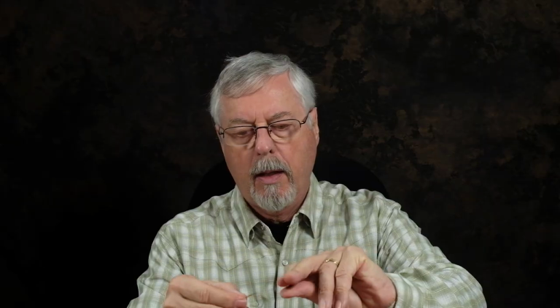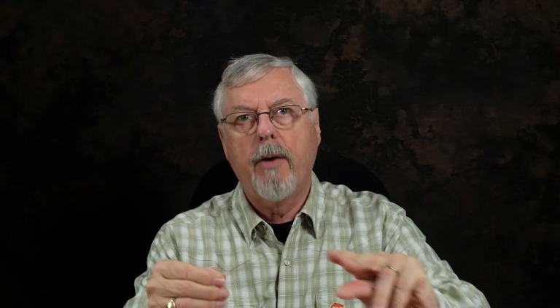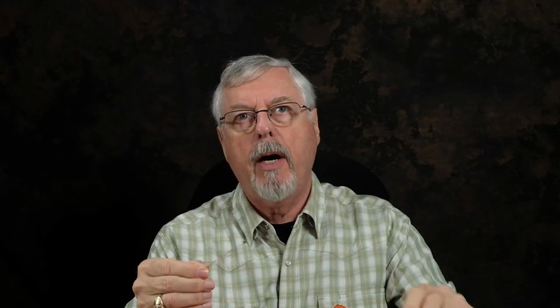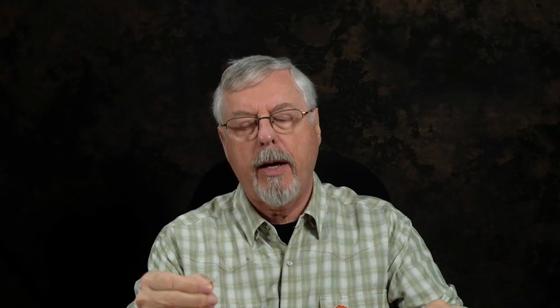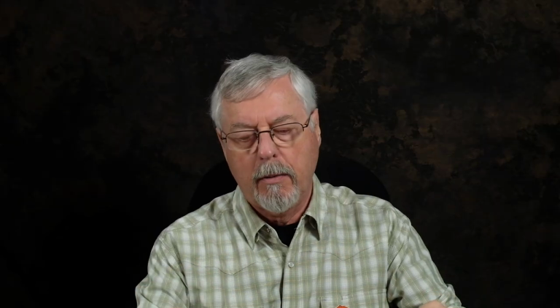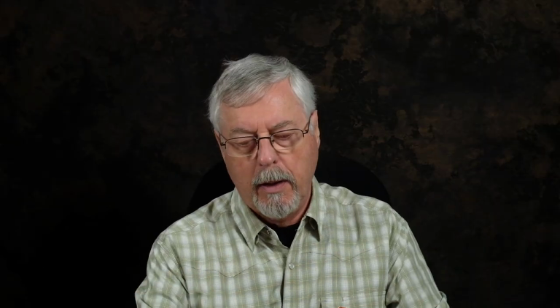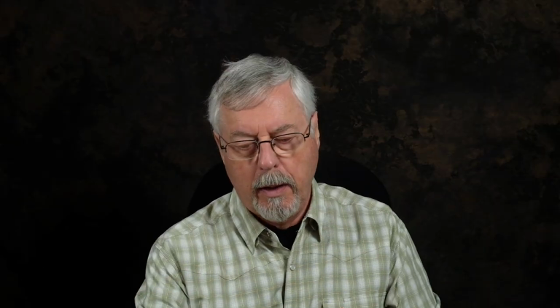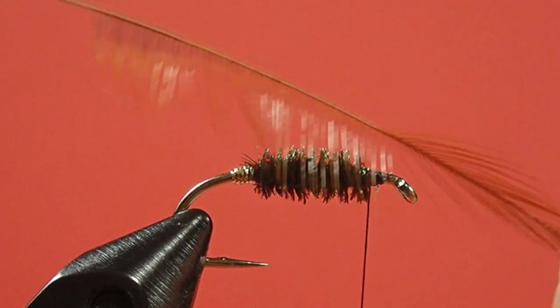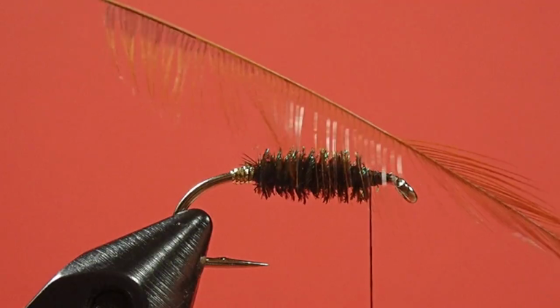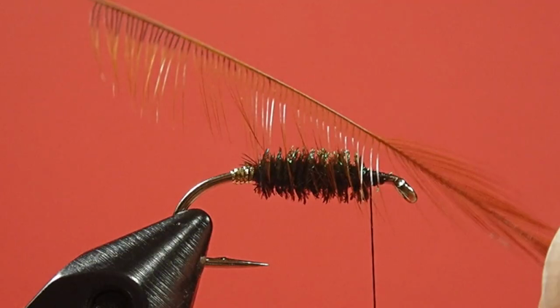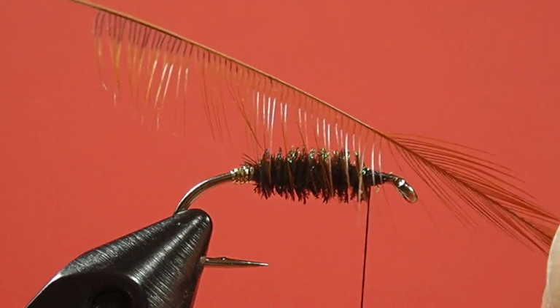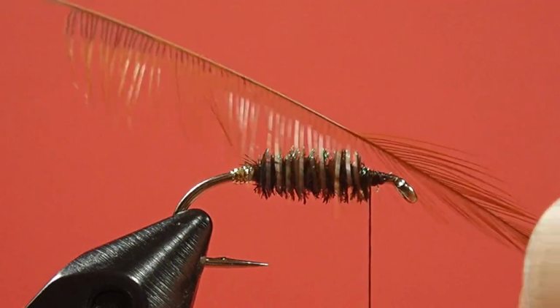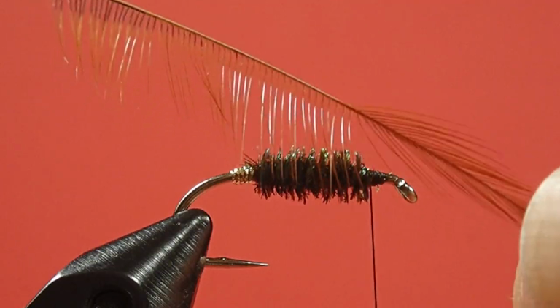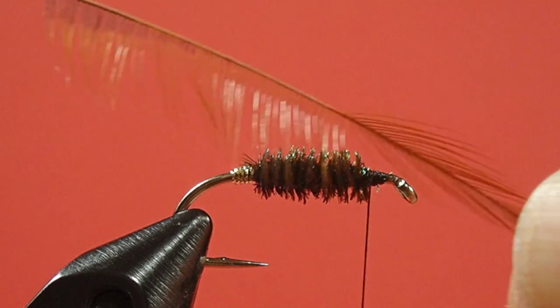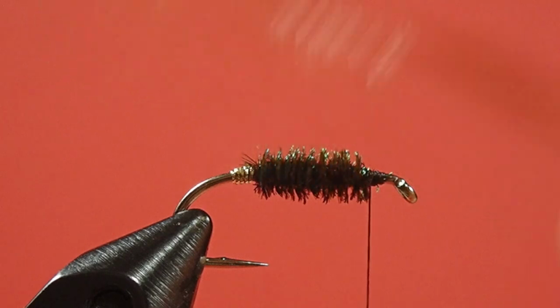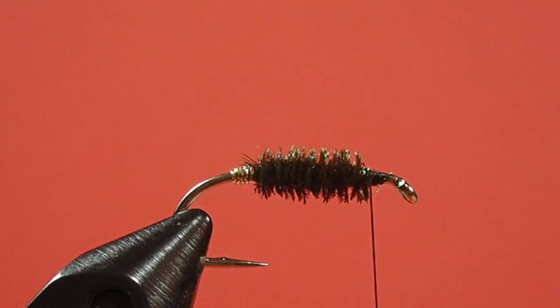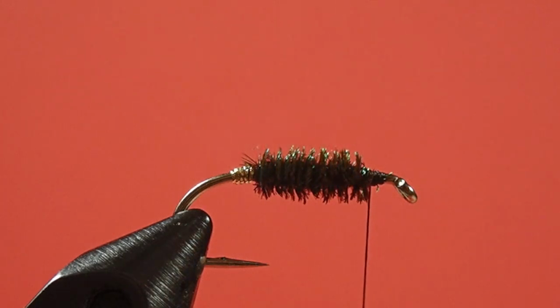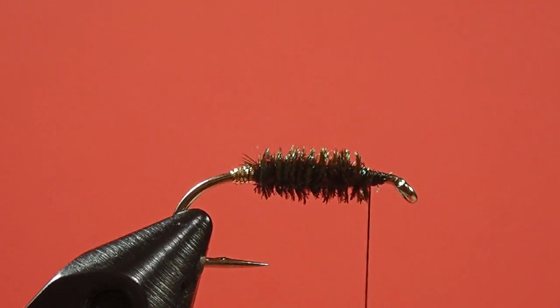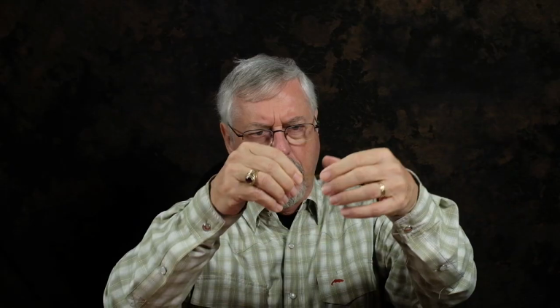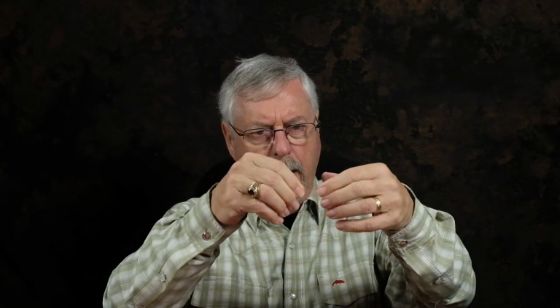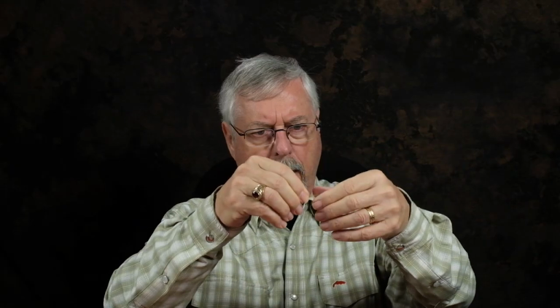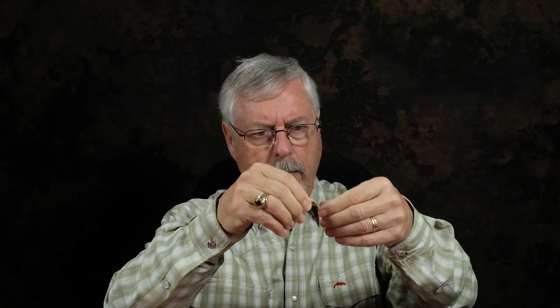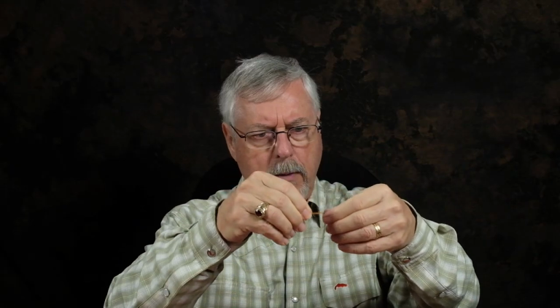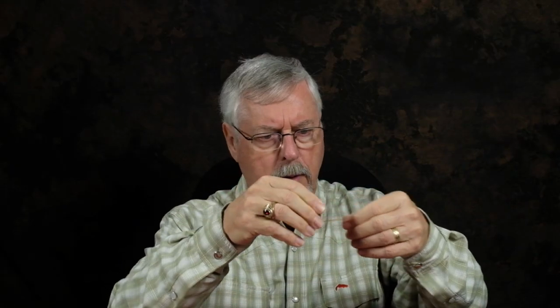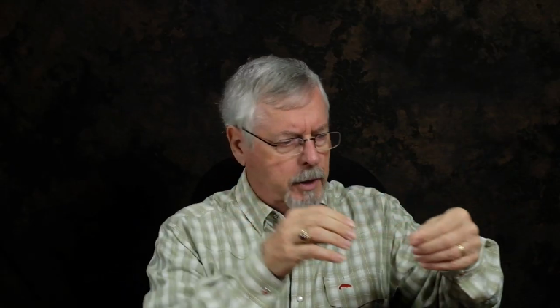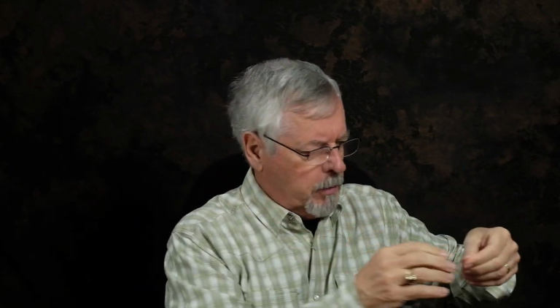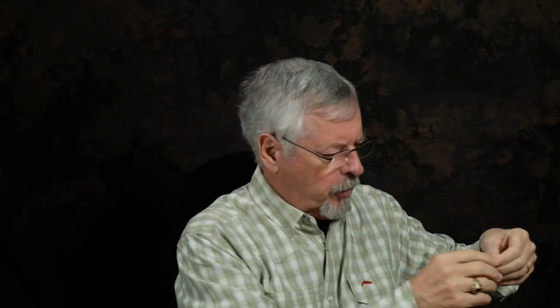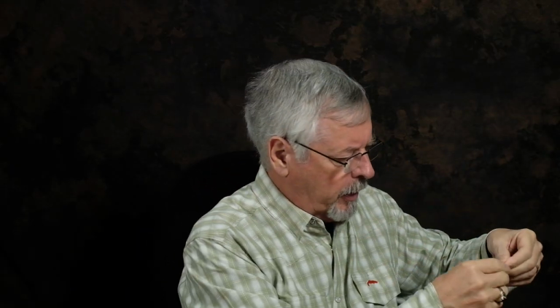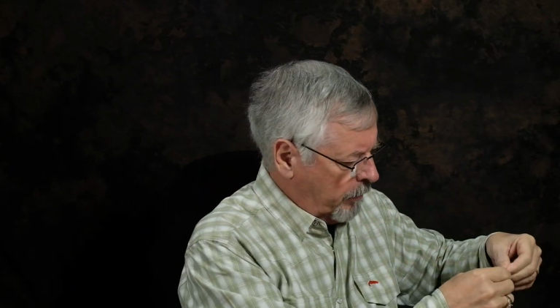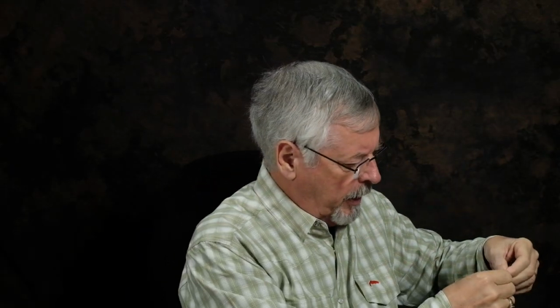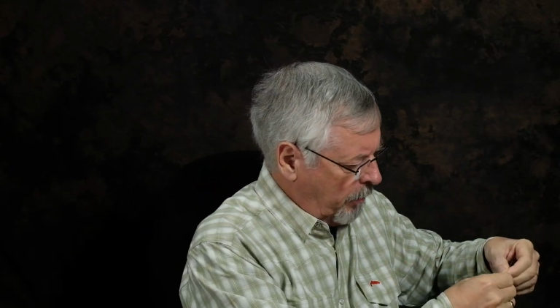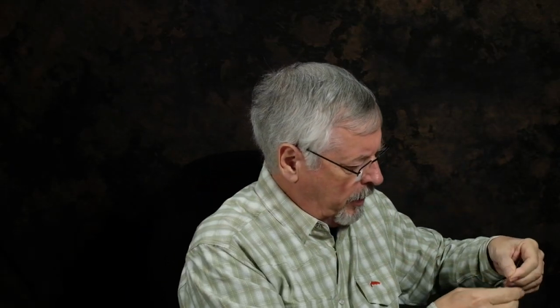Now for our hackle, as you can see I prepped the feather by taking off one side. Now I will just create a tying end point.